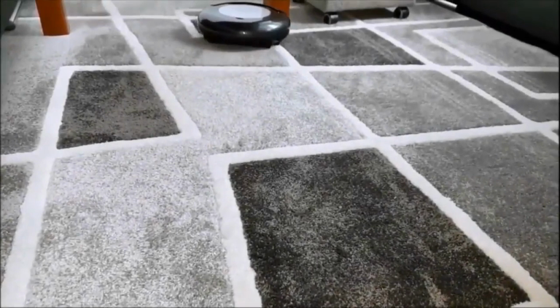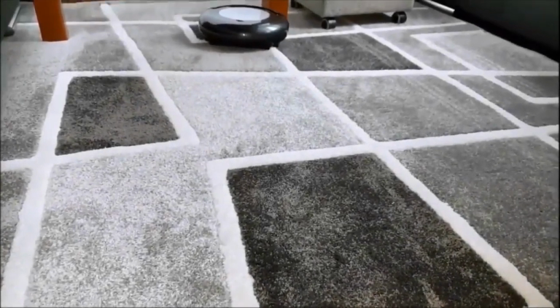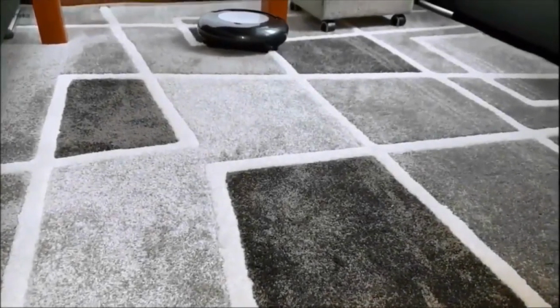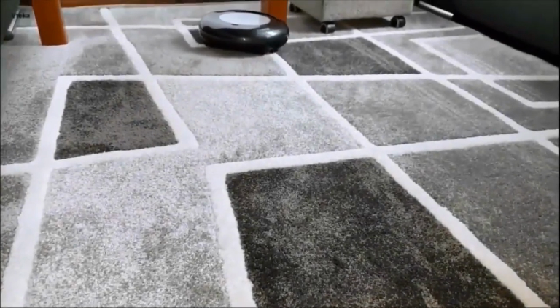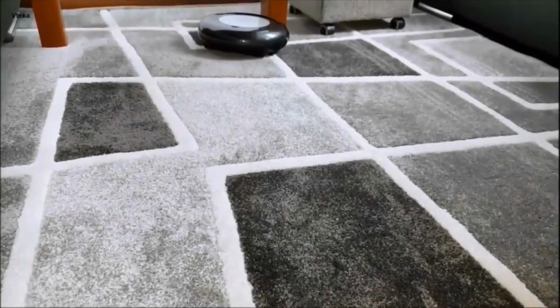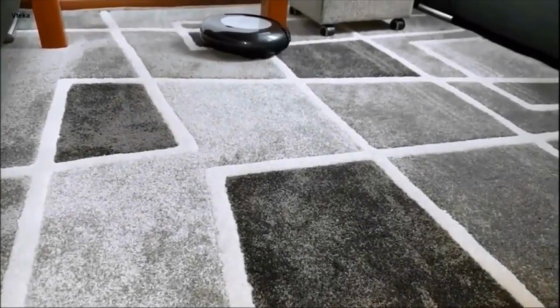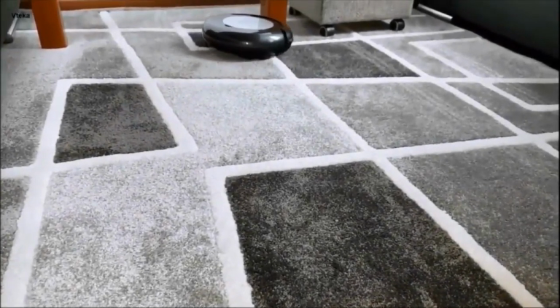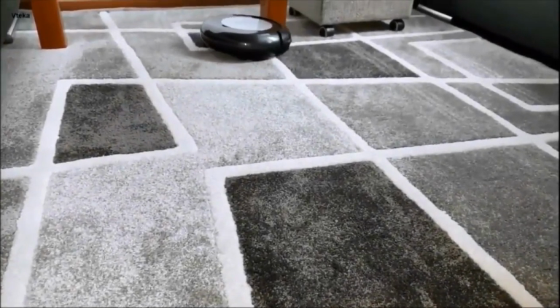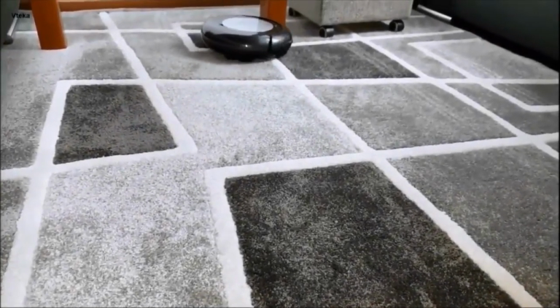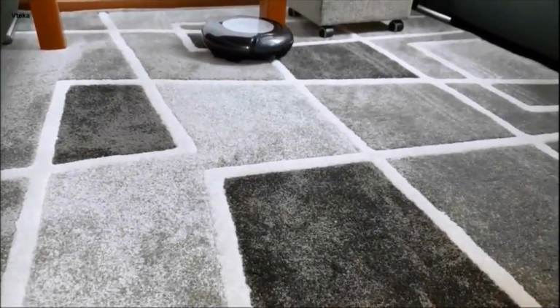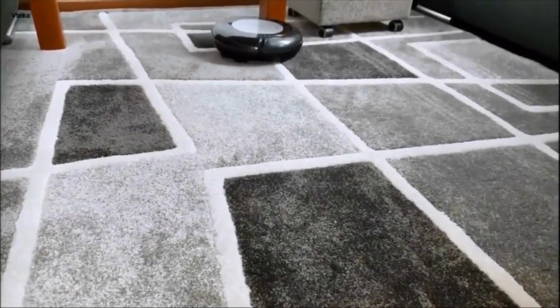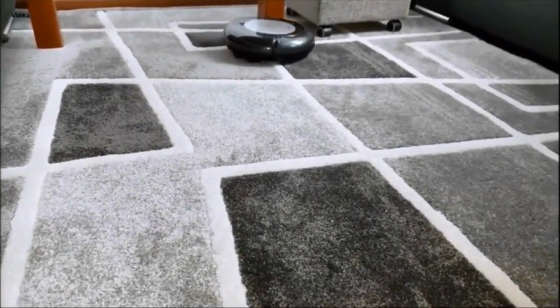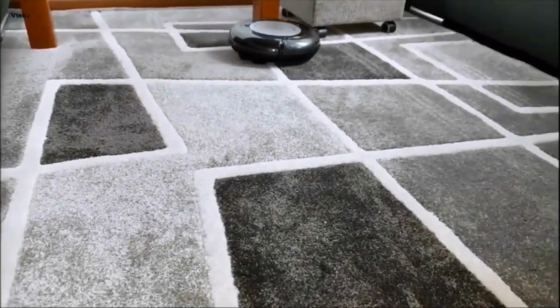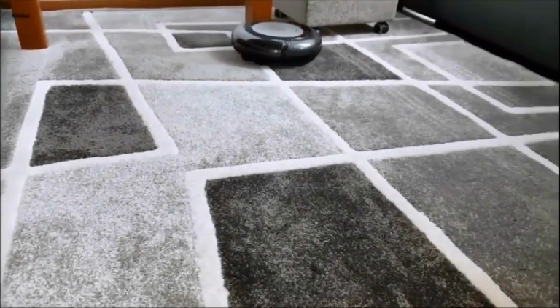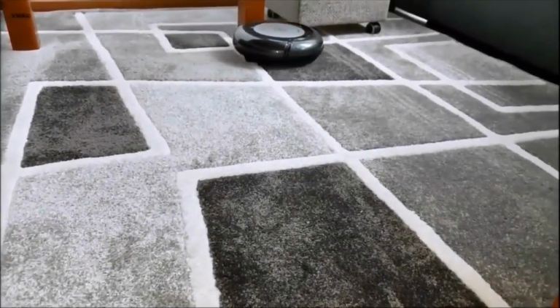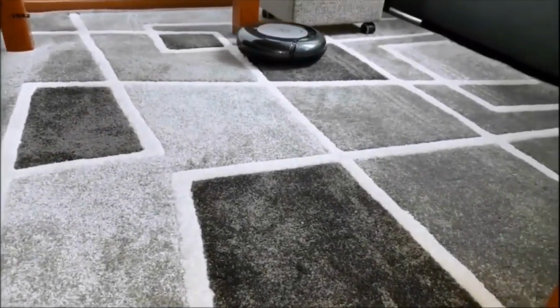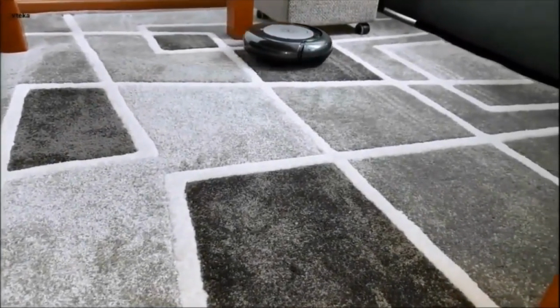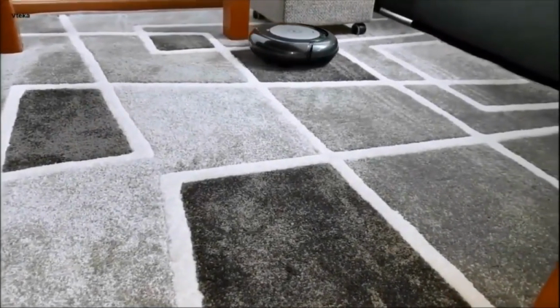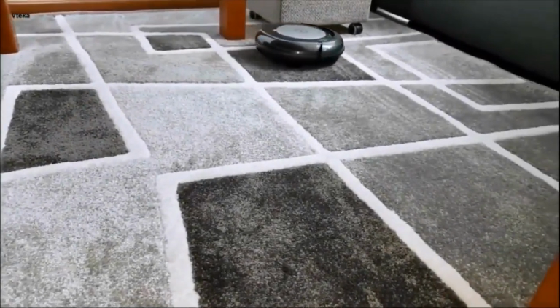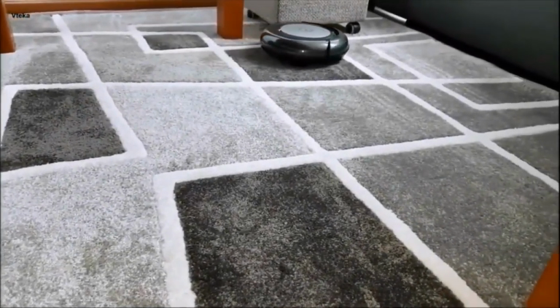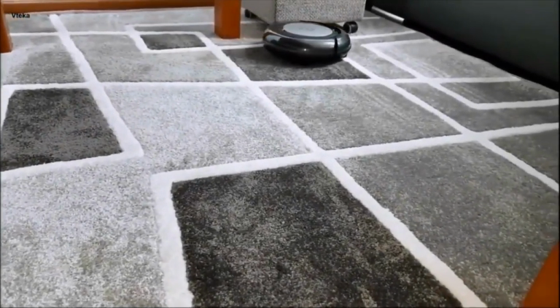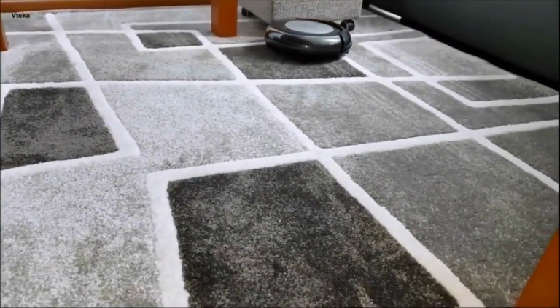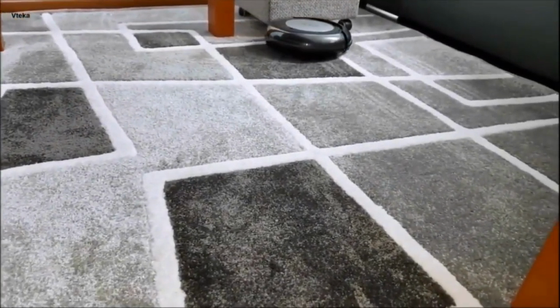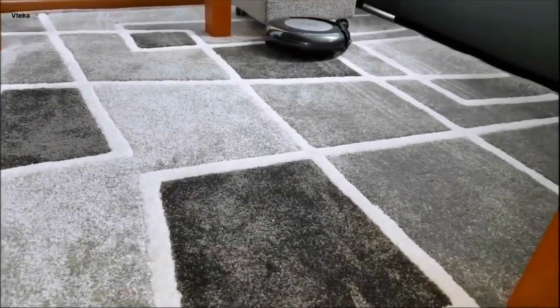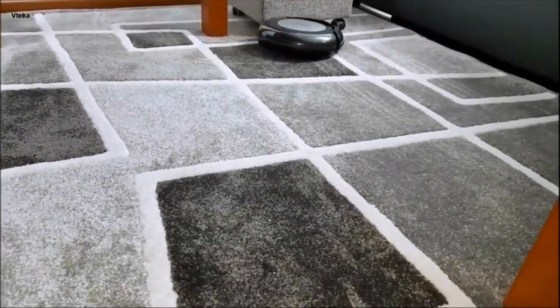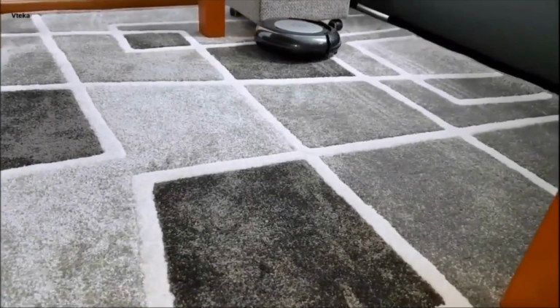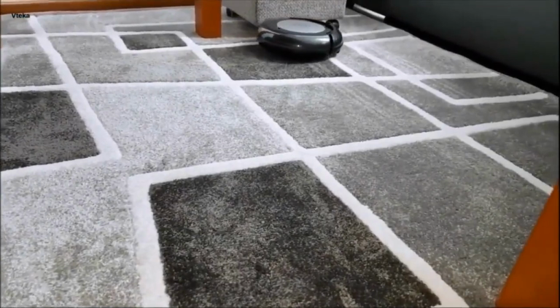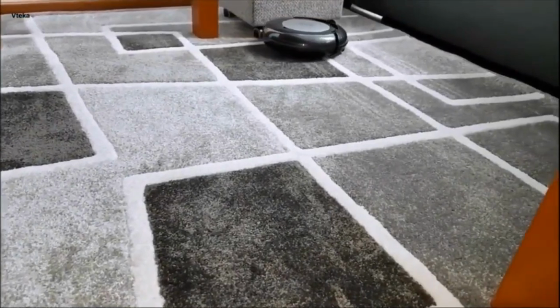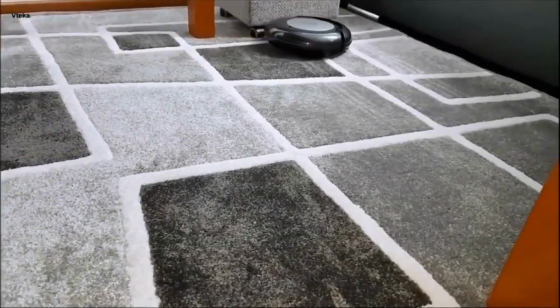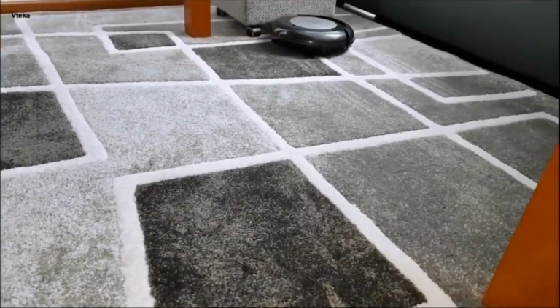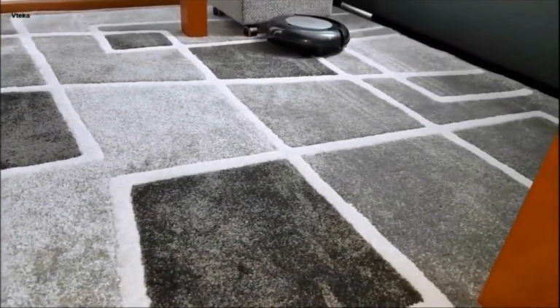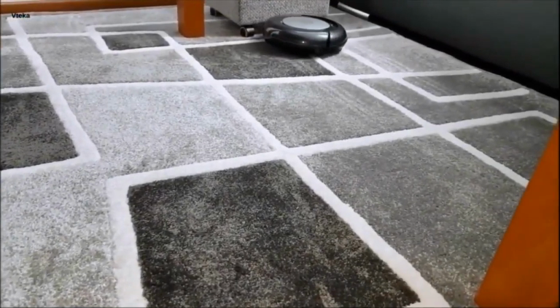We've rounded up the best robot vacuums for 2019 to help you pick one that's just right for your home.